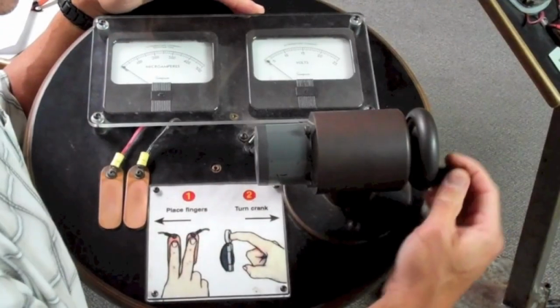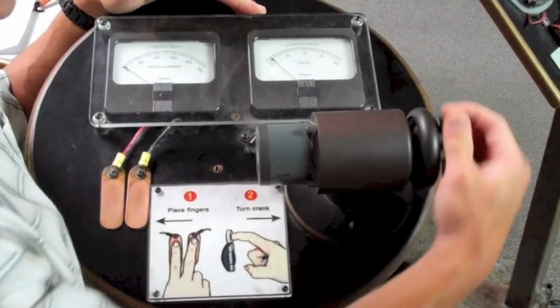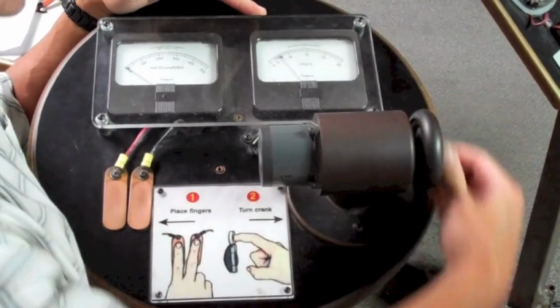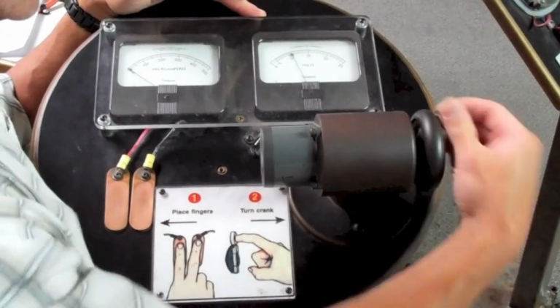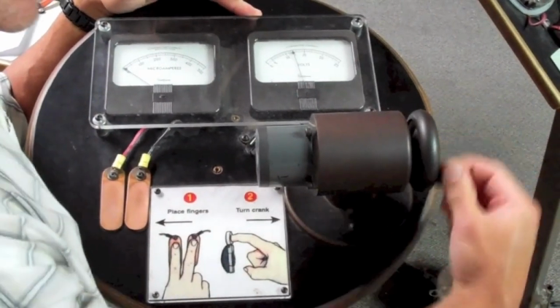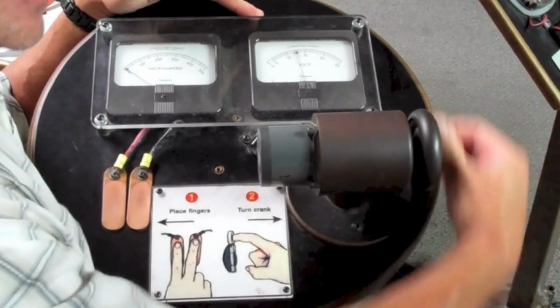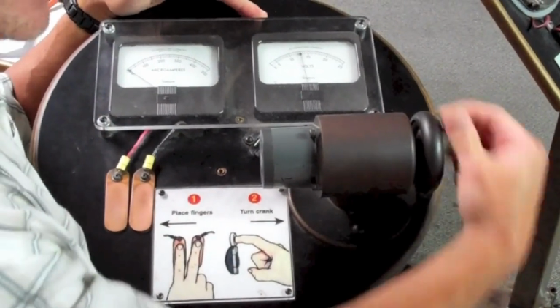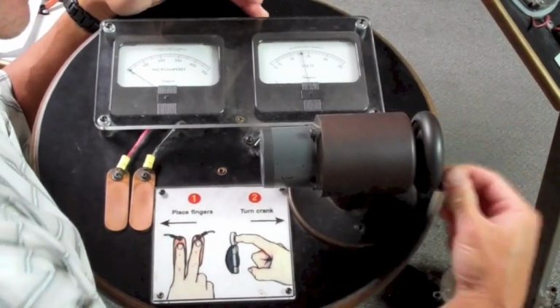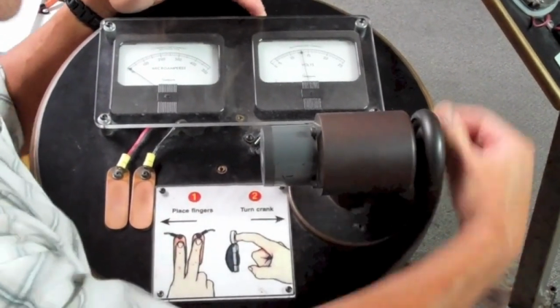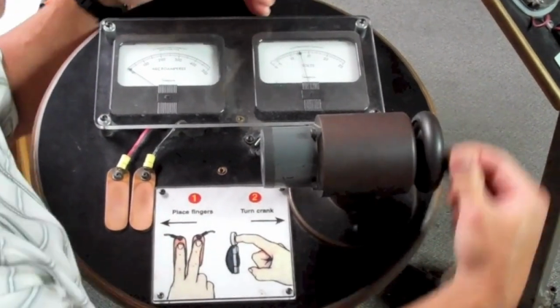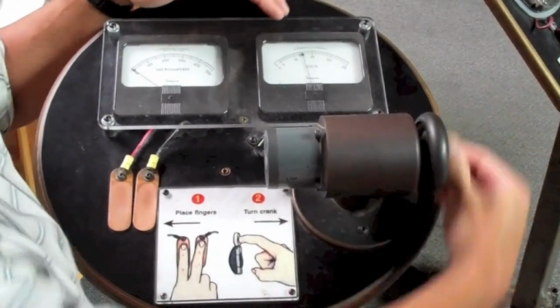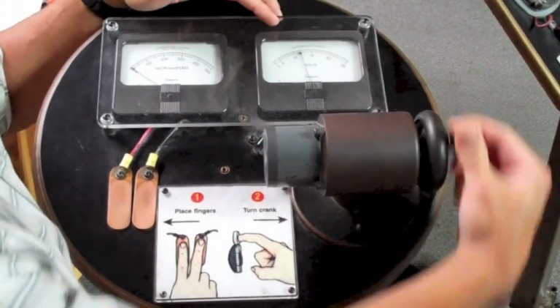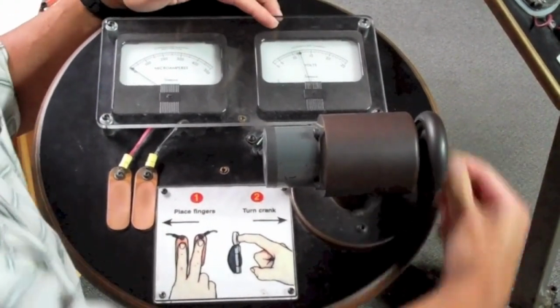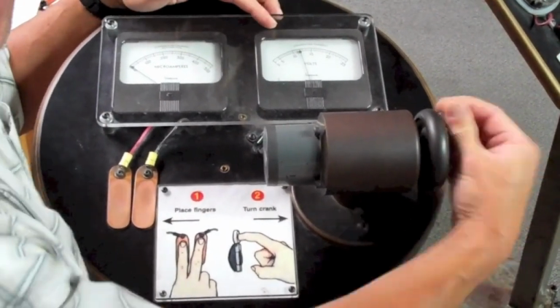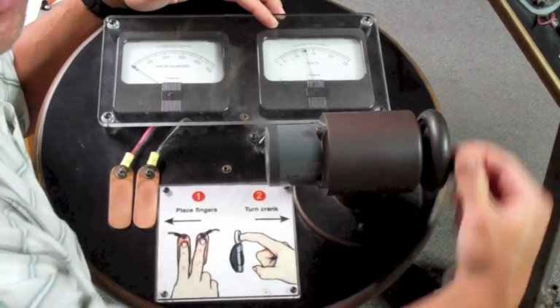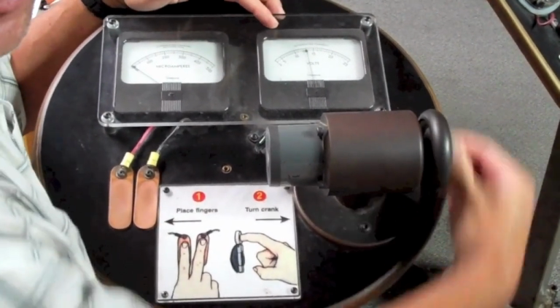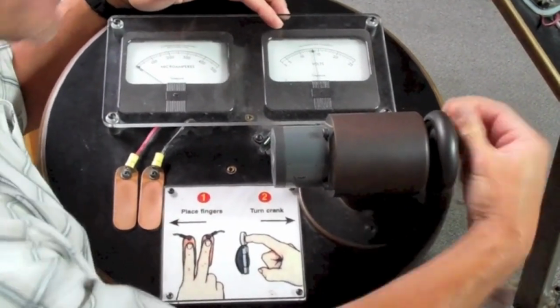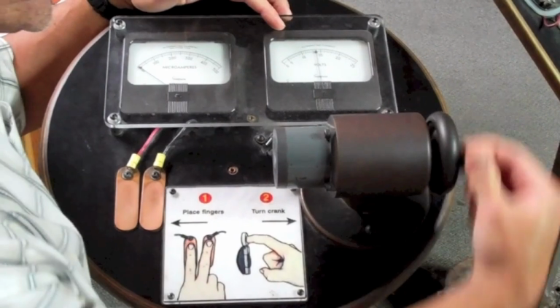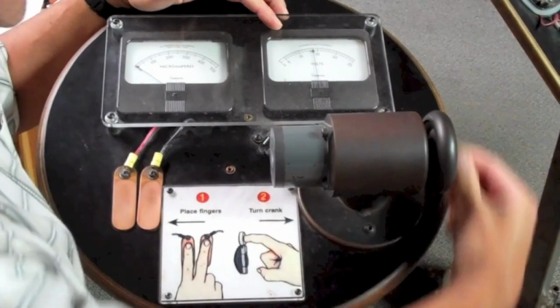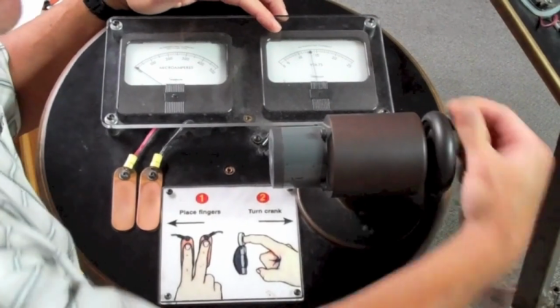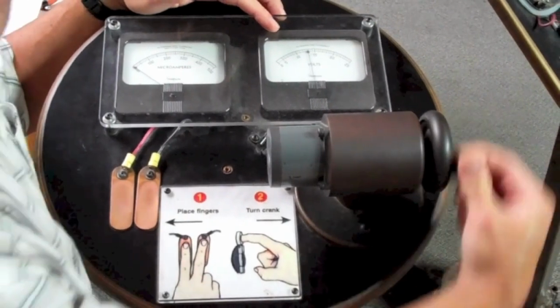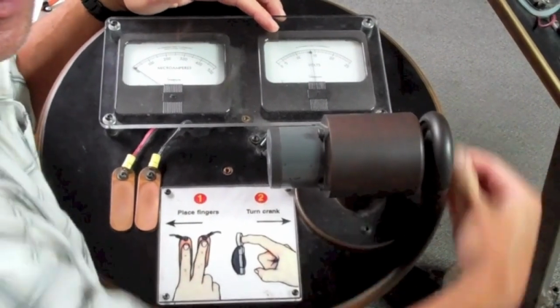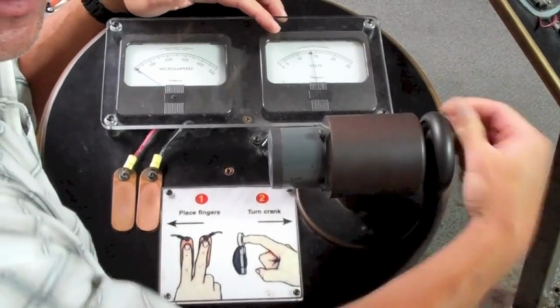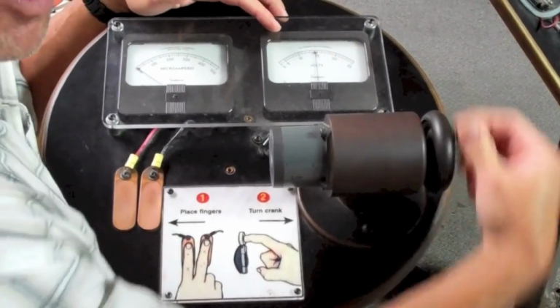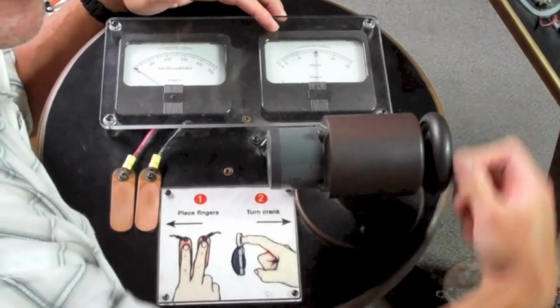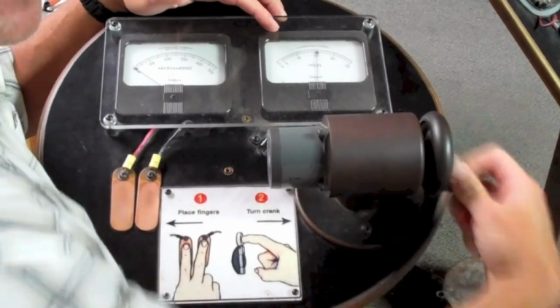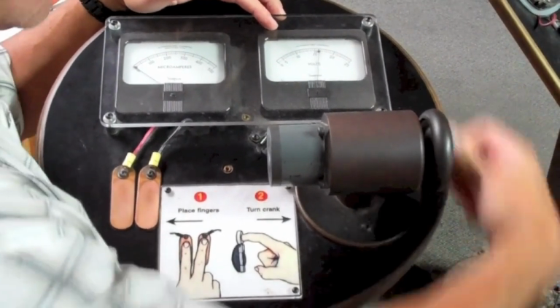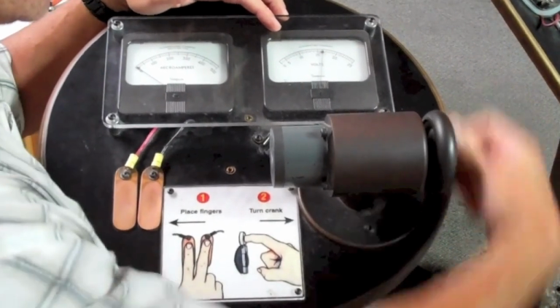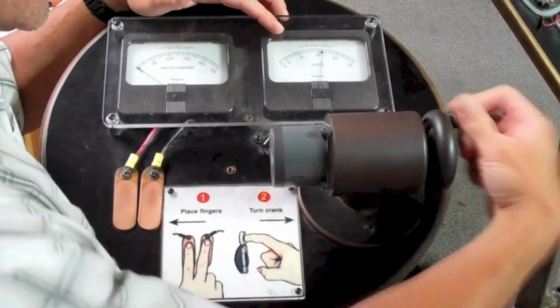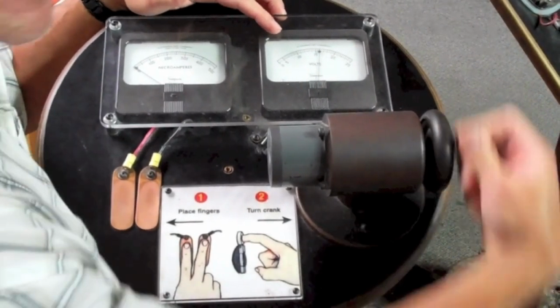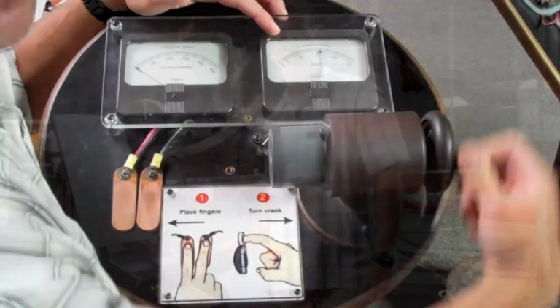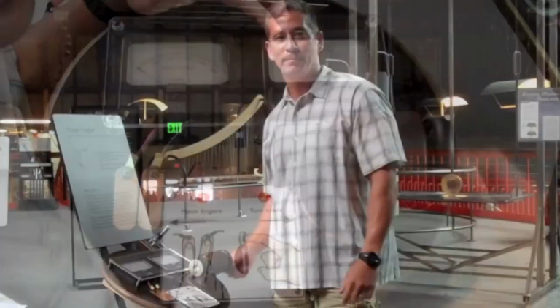So as I turn the hand crank, you'll notice that the voltmeter starts registering voltage. The more I crank, the higher the voltage.